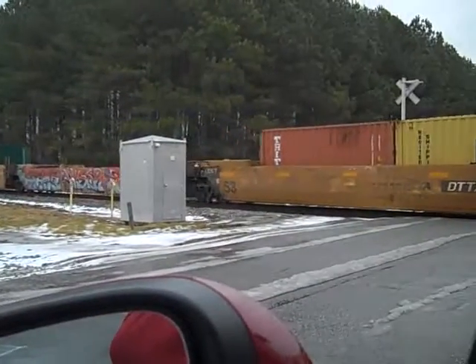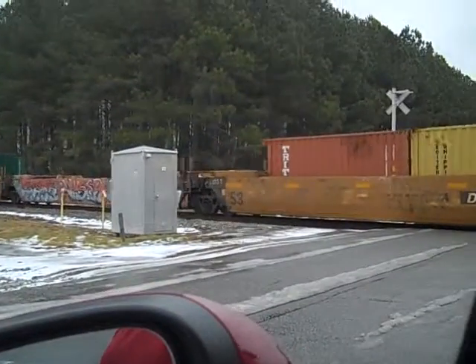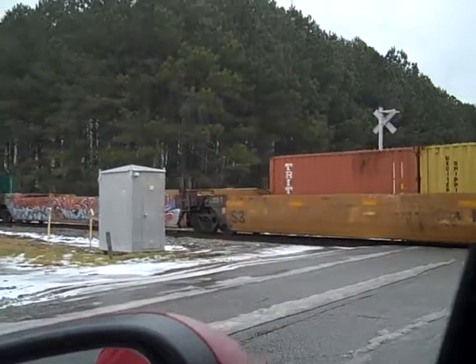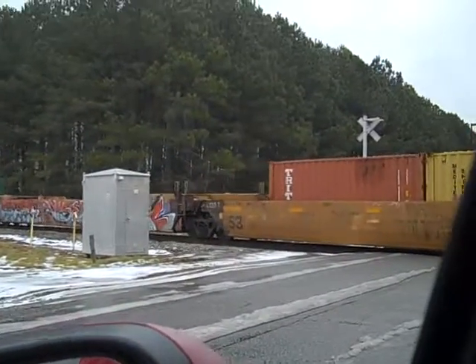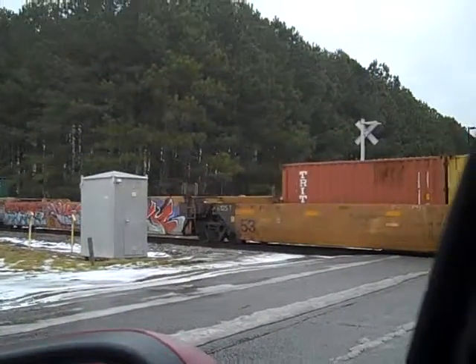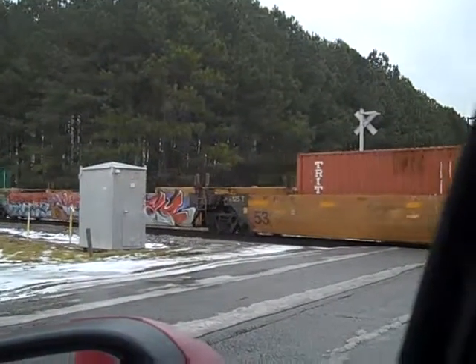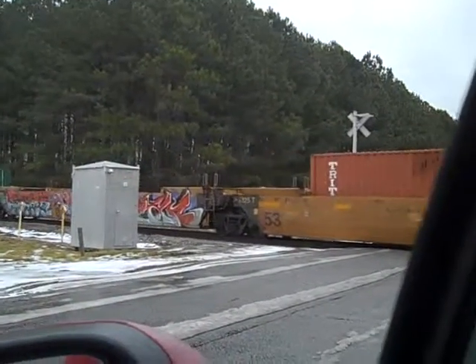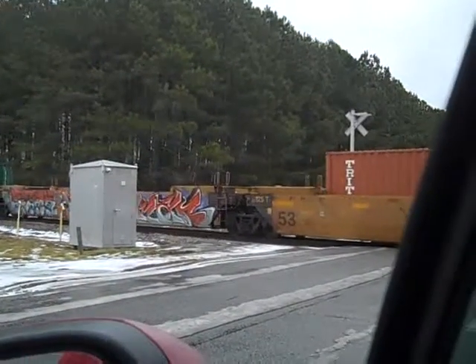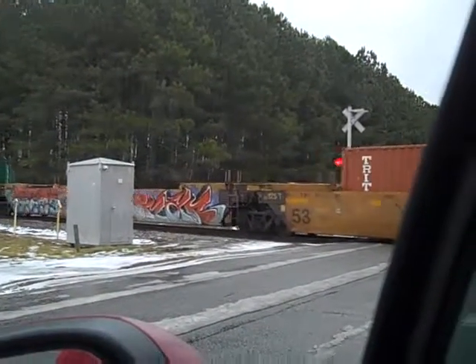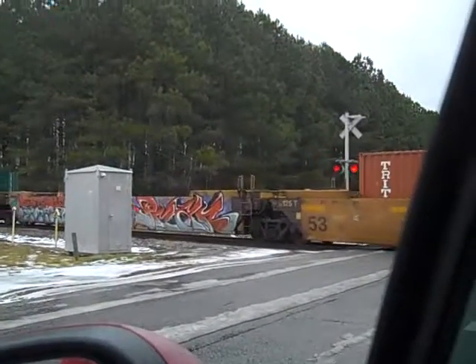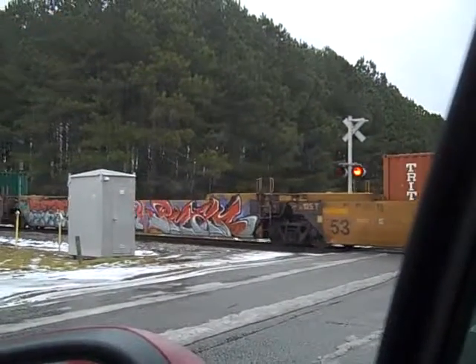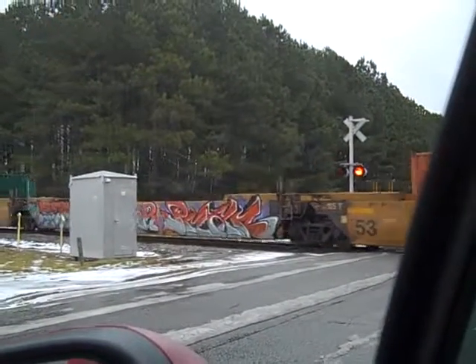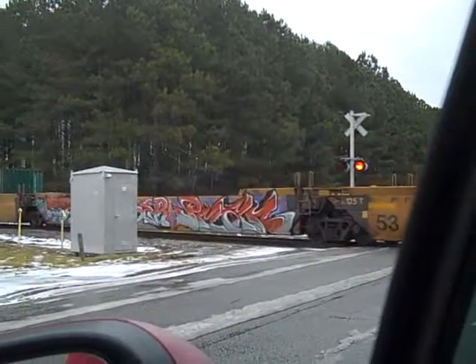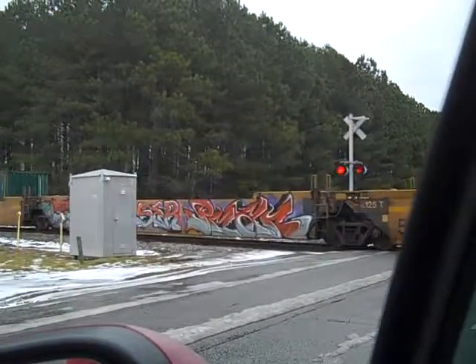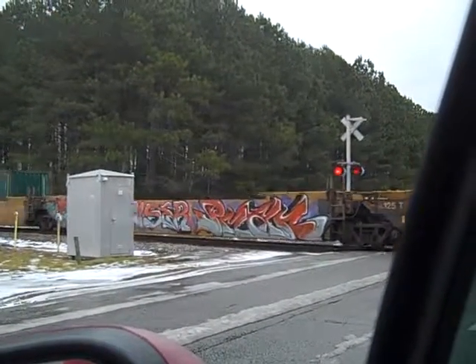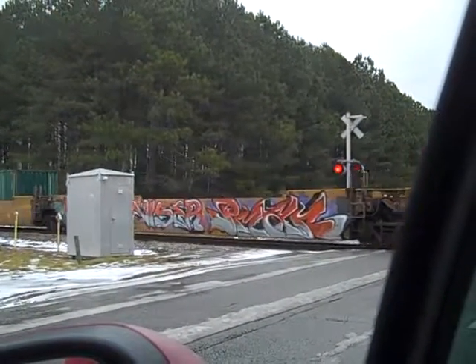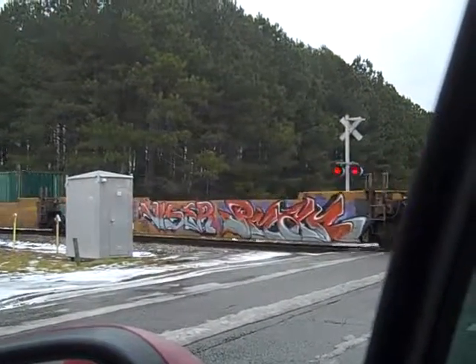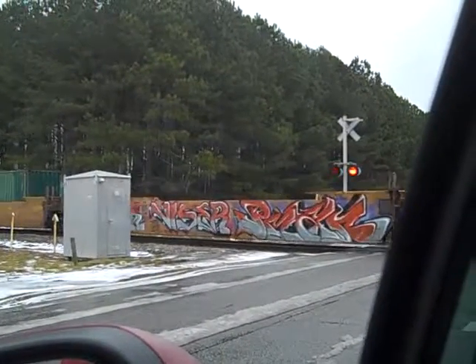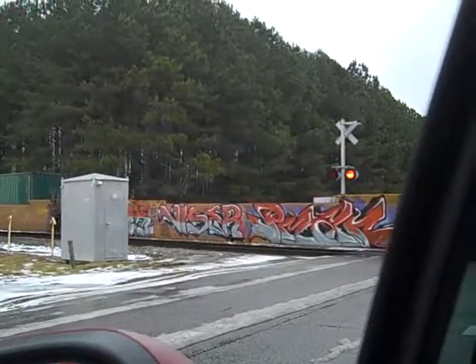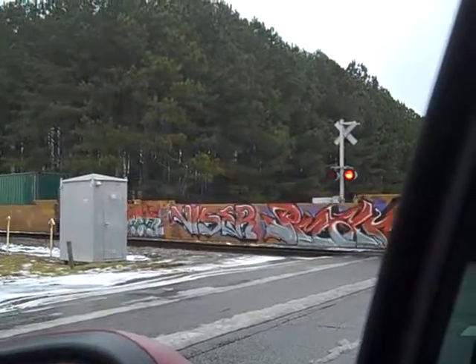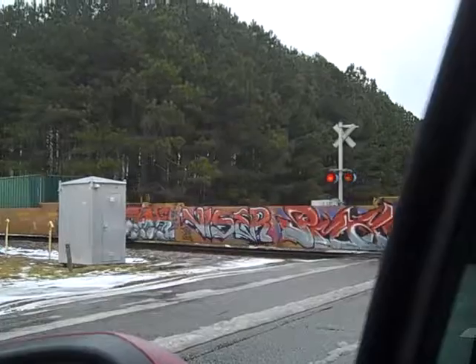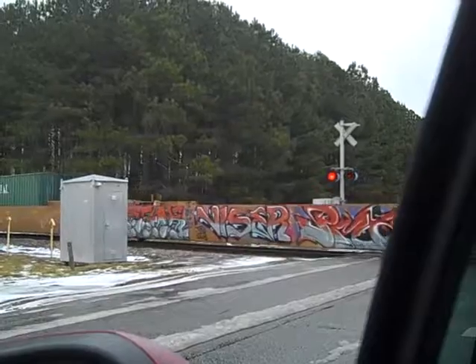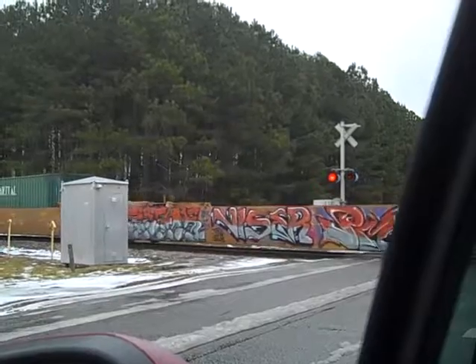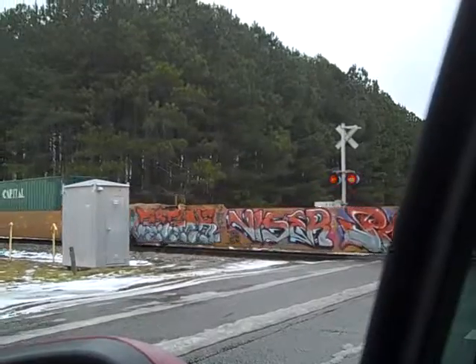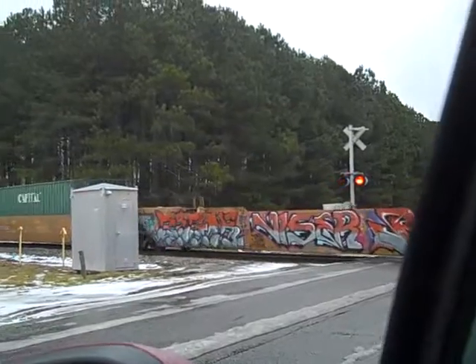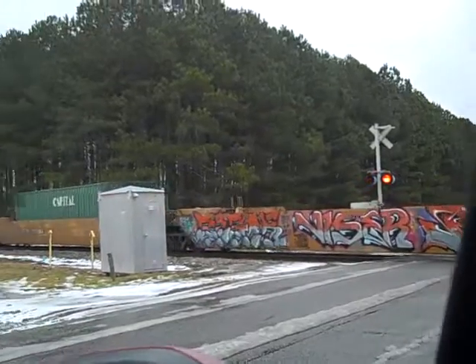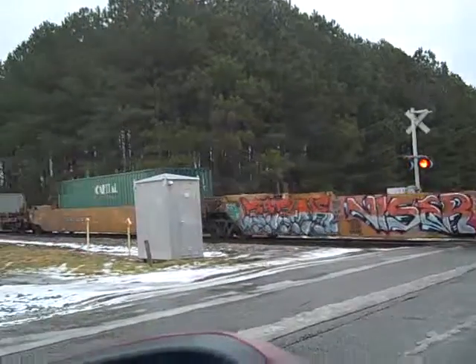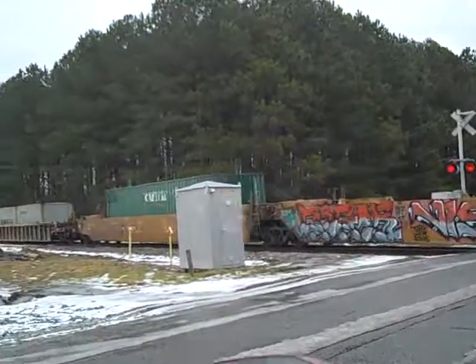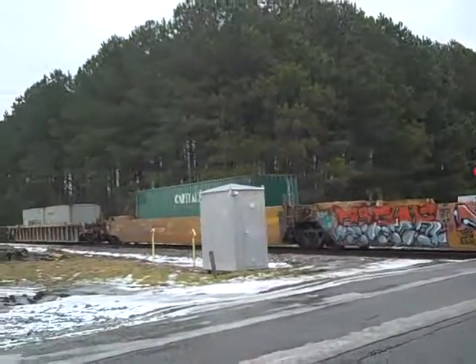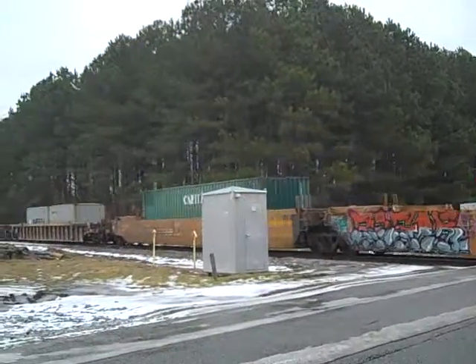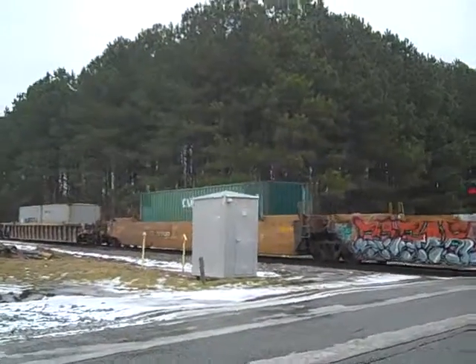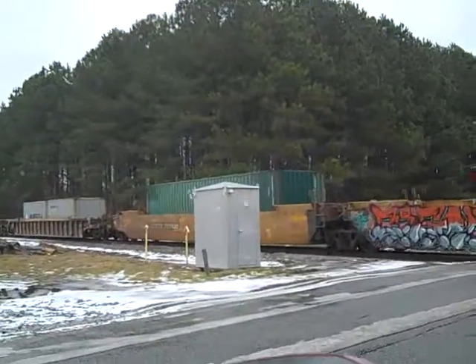Look at a shot of that graffiti there. That is not too close.